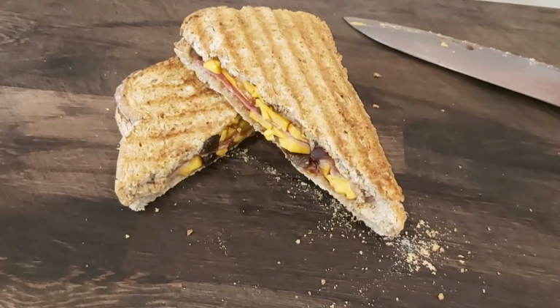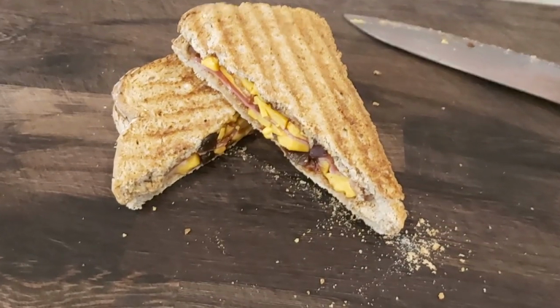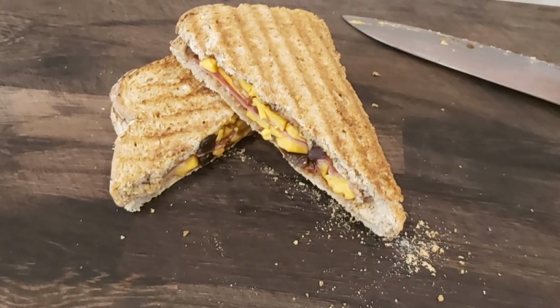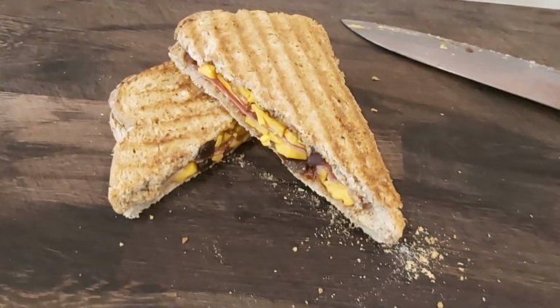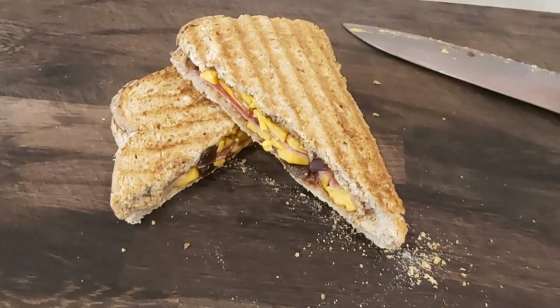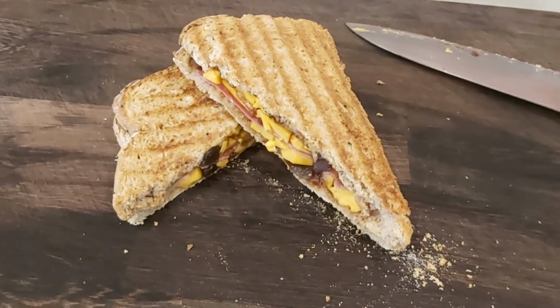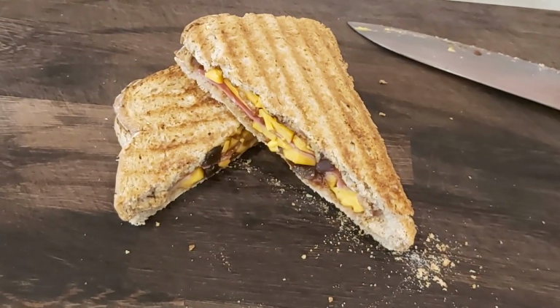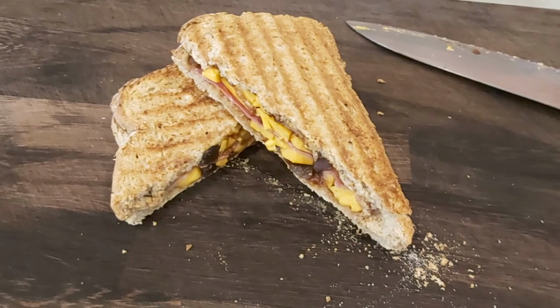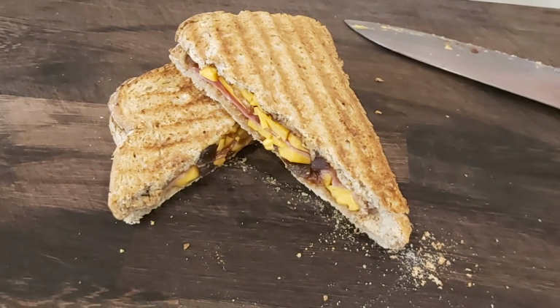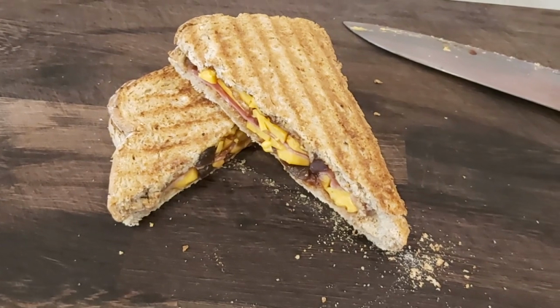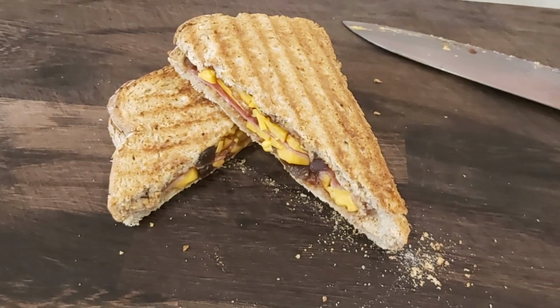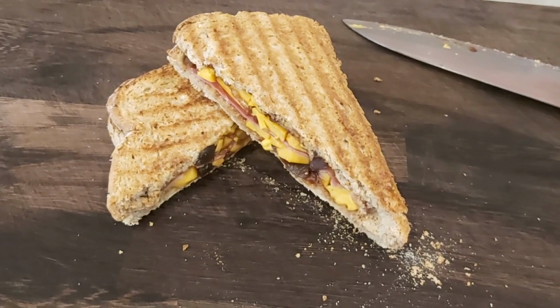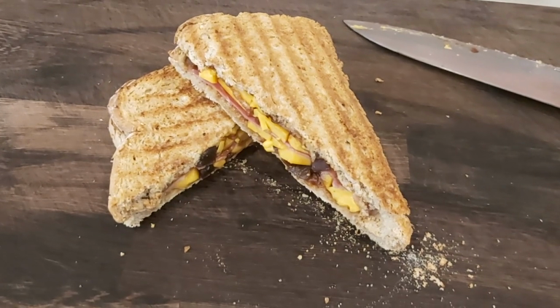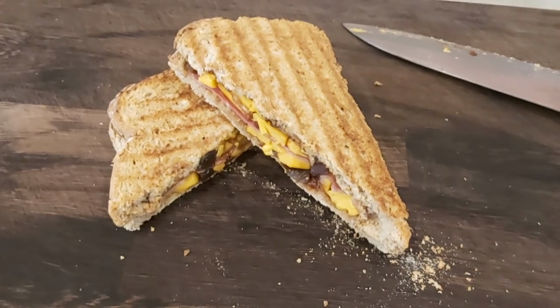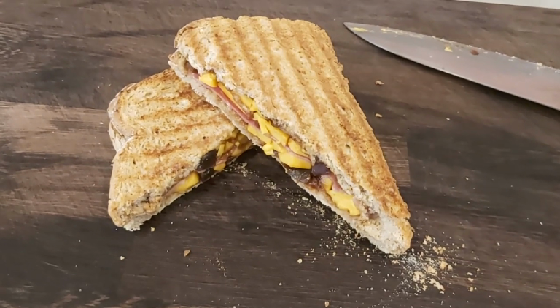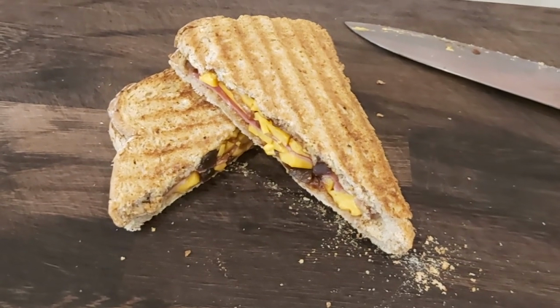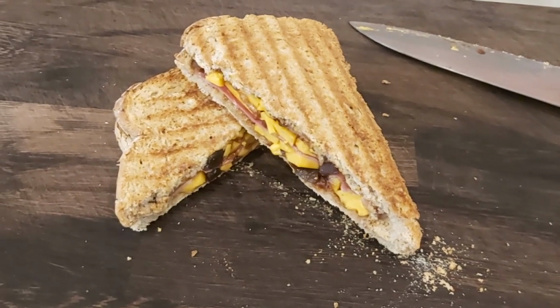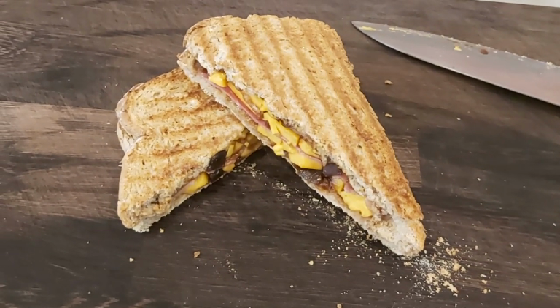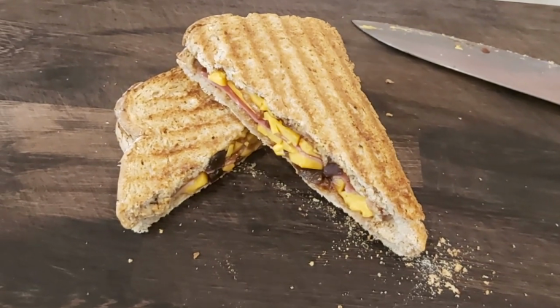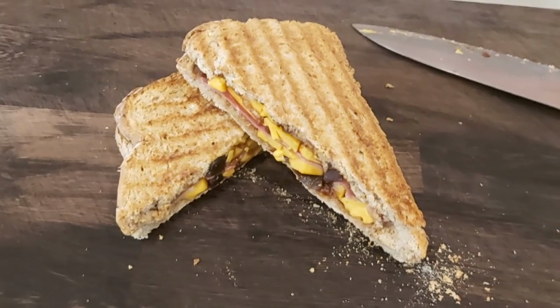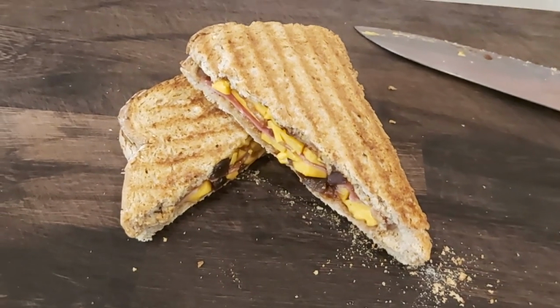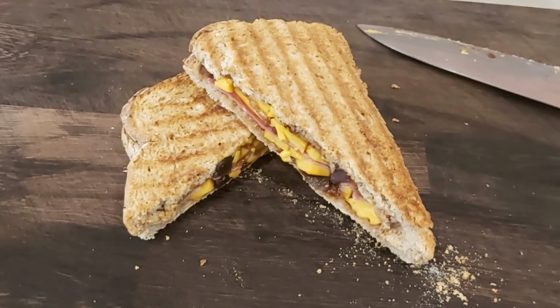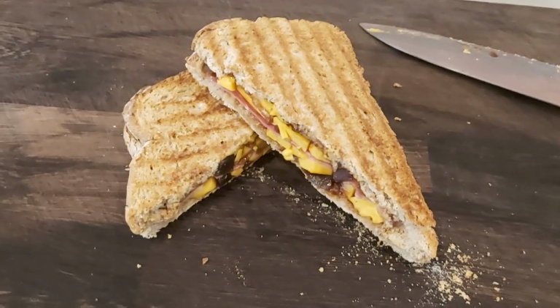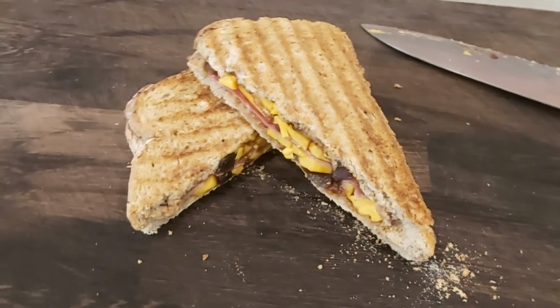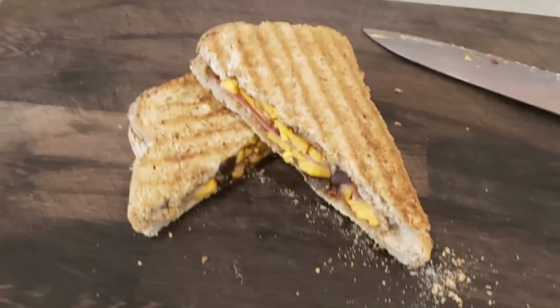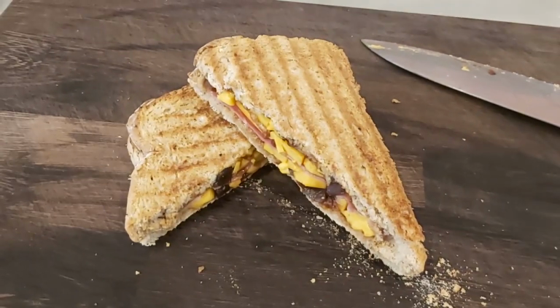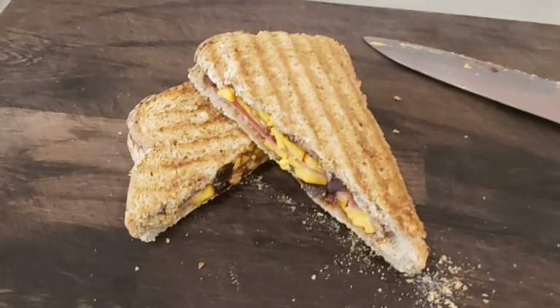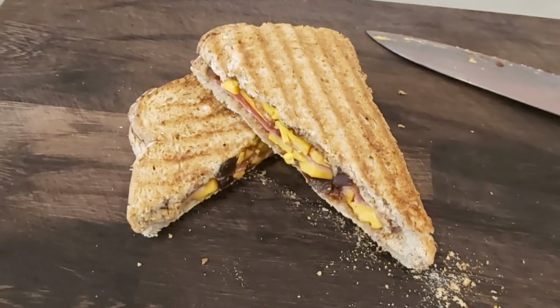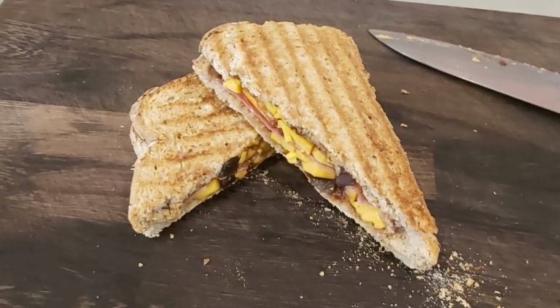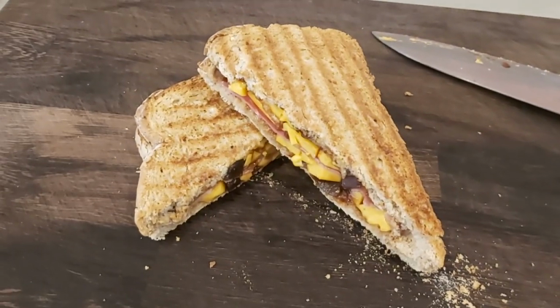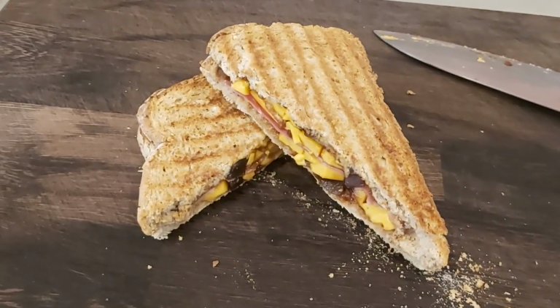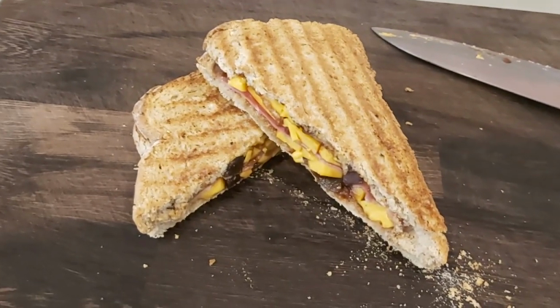For all the cheese and pickle lovers out there, this is proof that vegan cheese doesn't really melt properly.